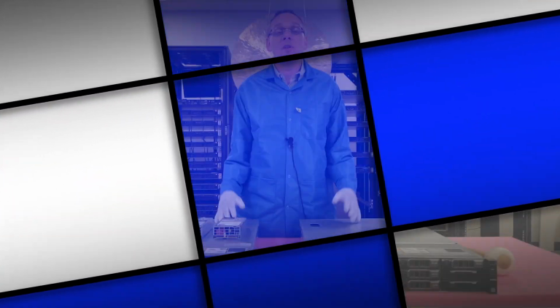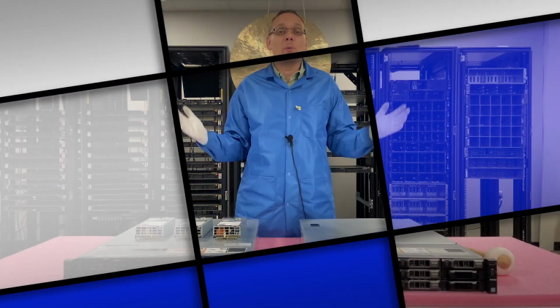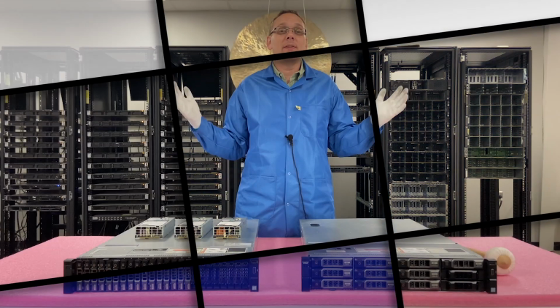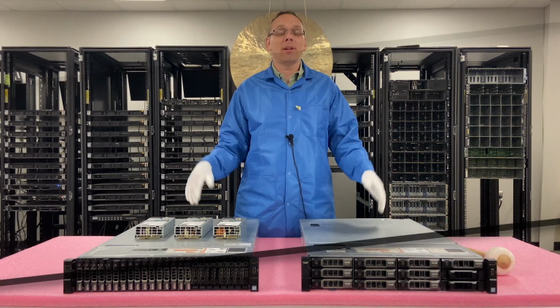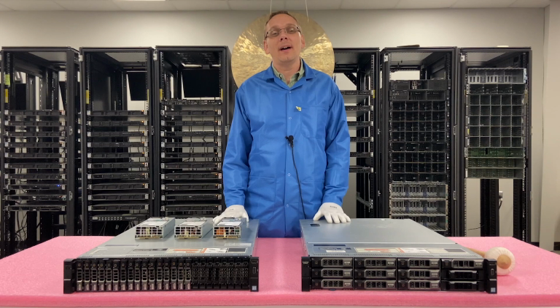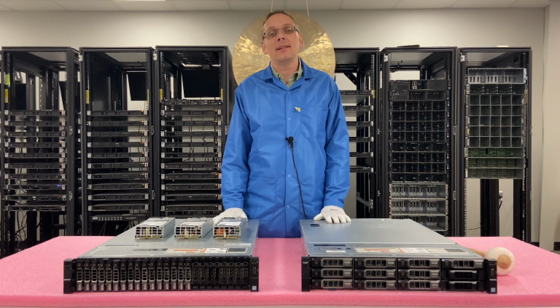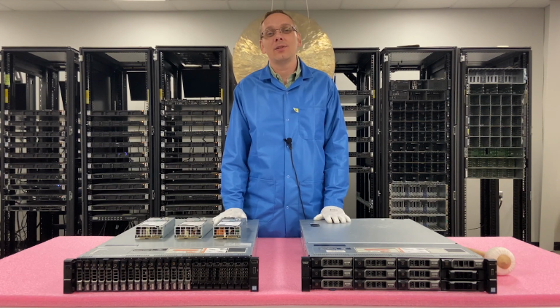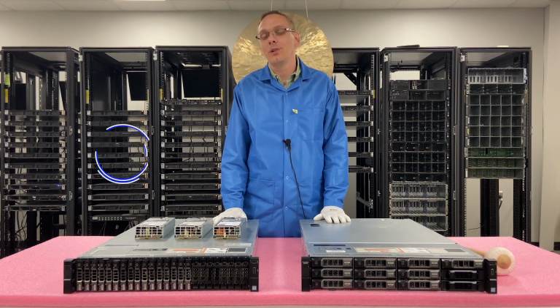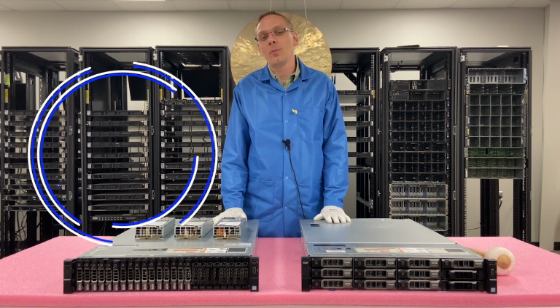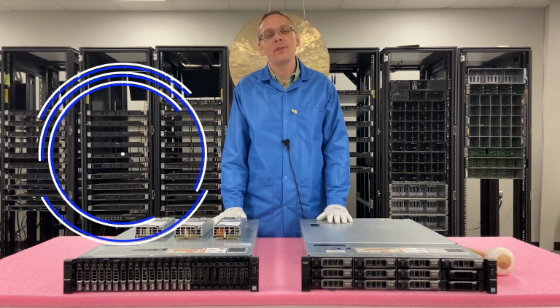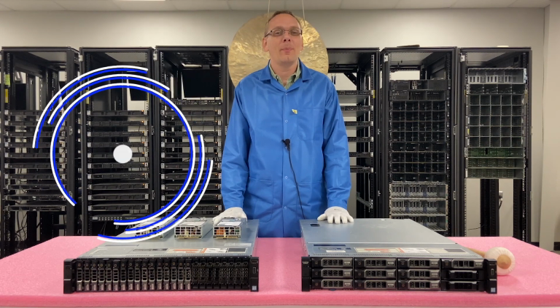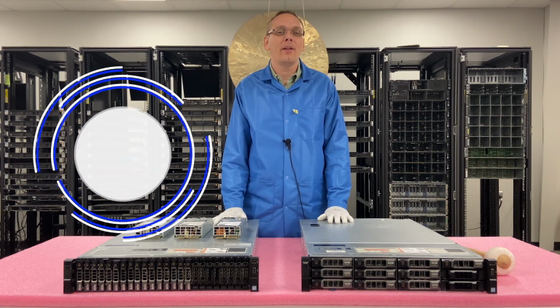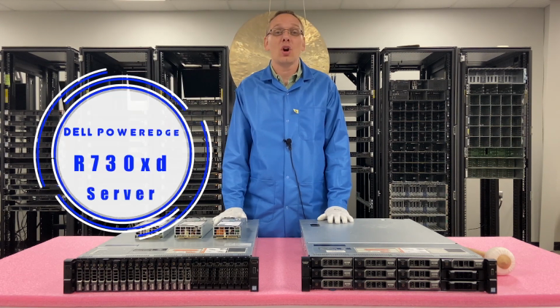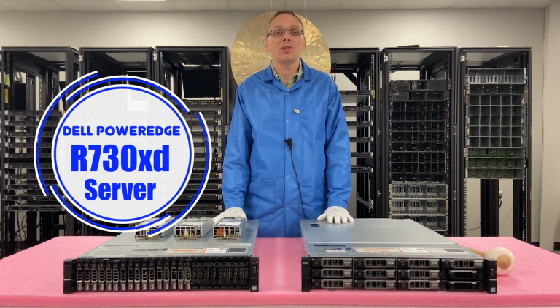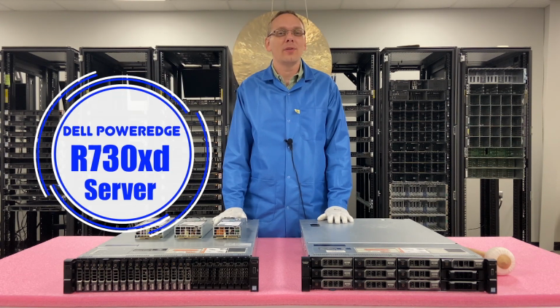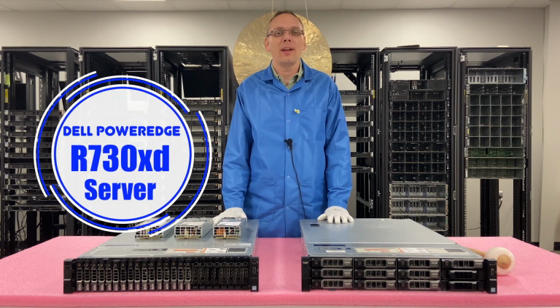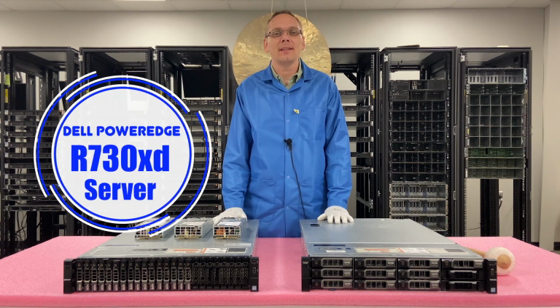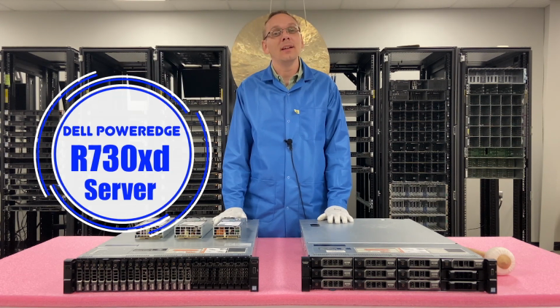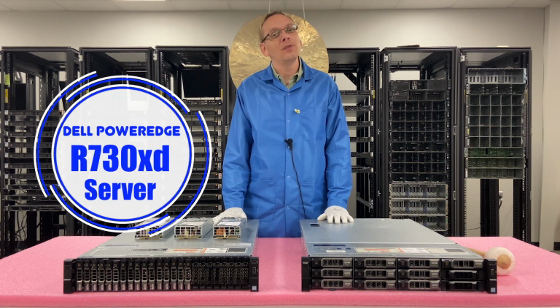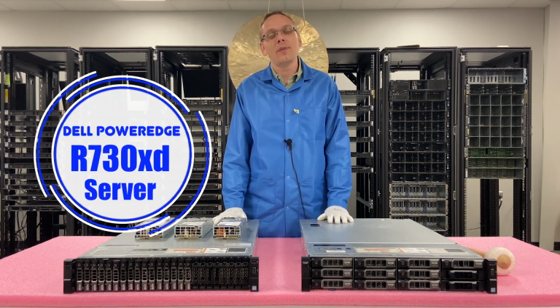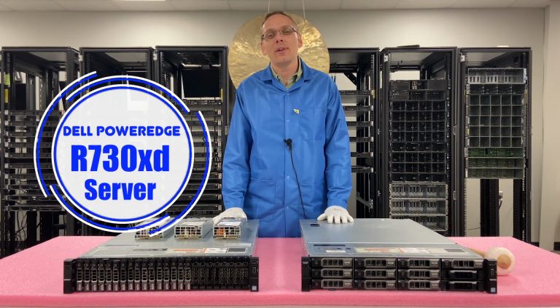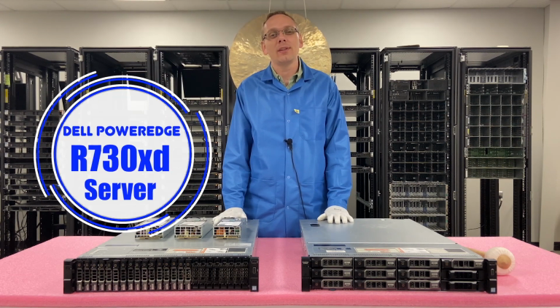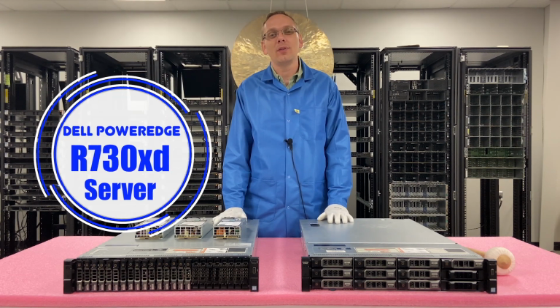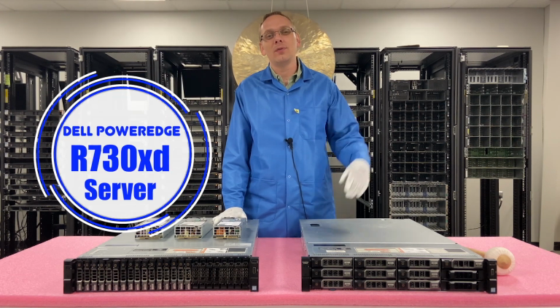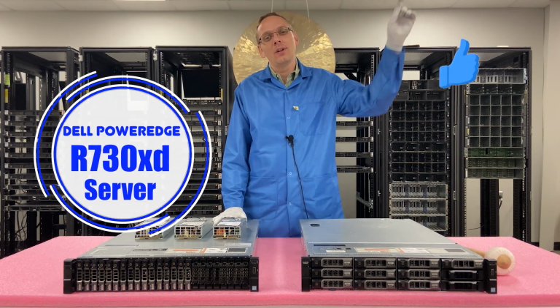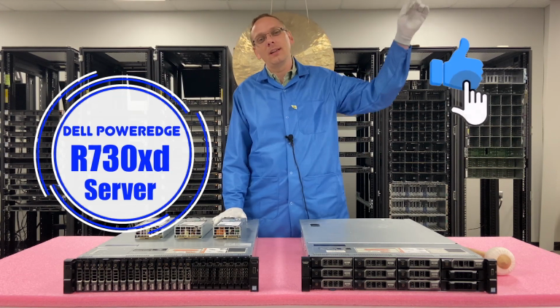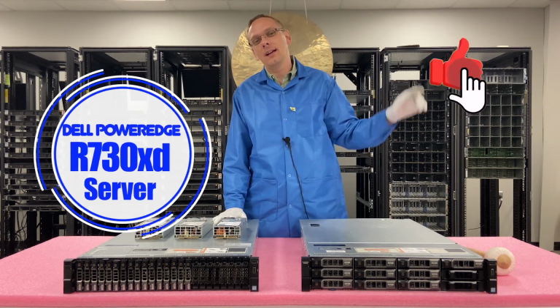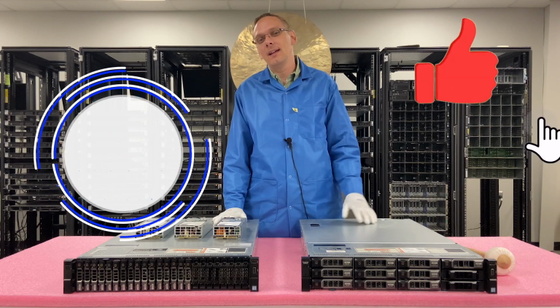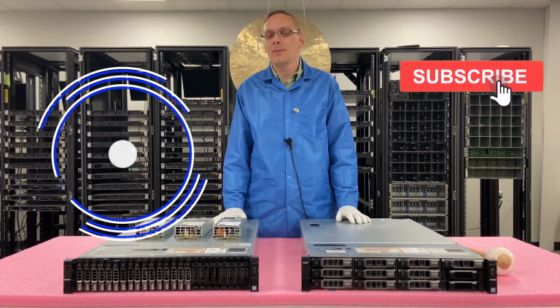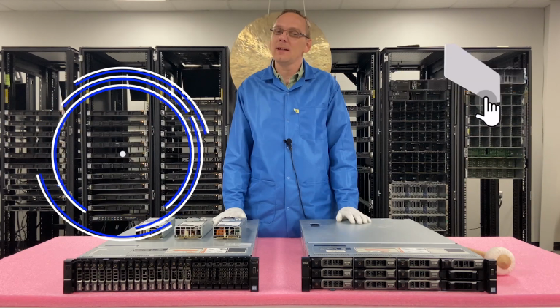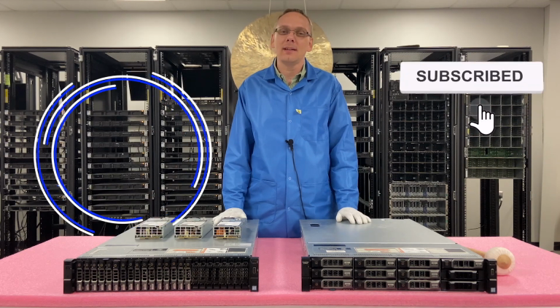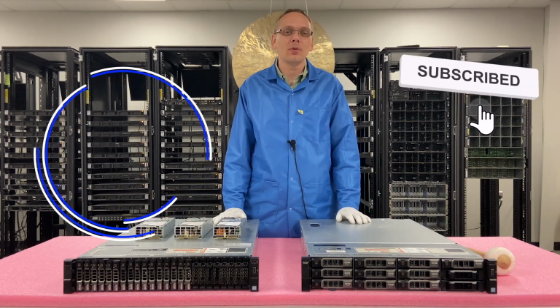Thanks for stopping by today to learn a little bit more about the Dell PowerEdge R730 XD. Do us a favor — if anything gives this video useful, click that like and smash that subscribe.